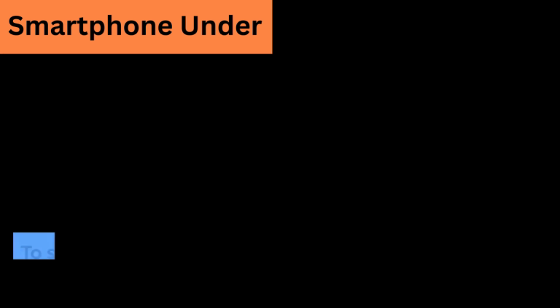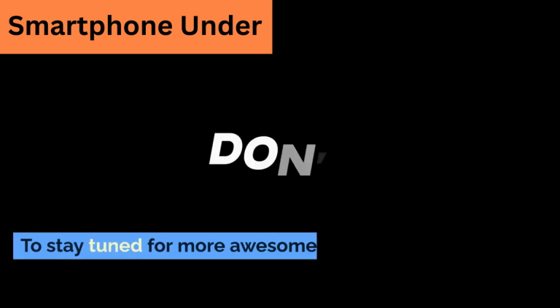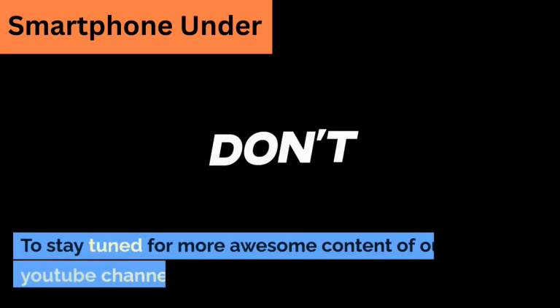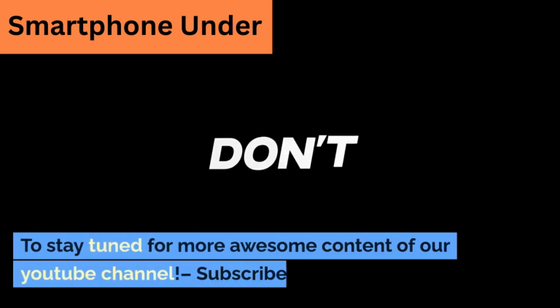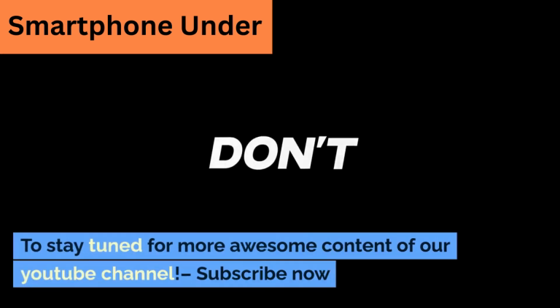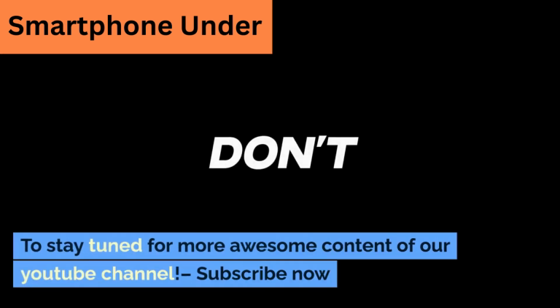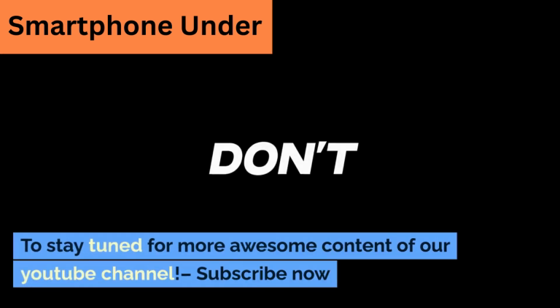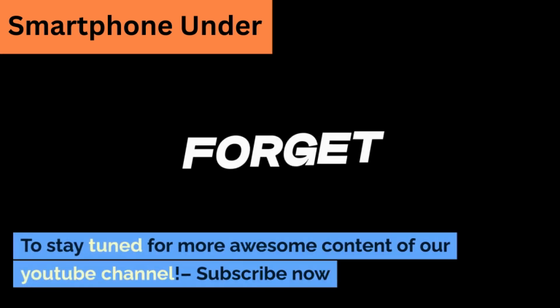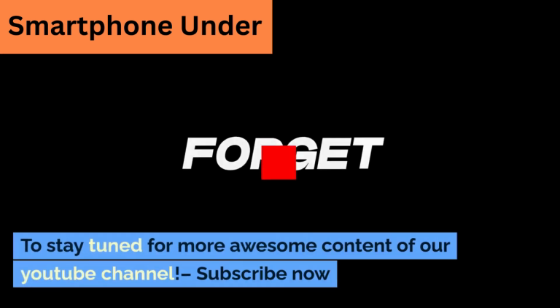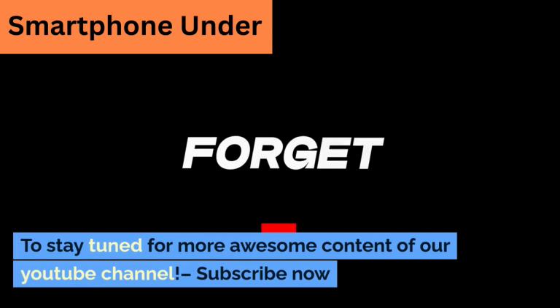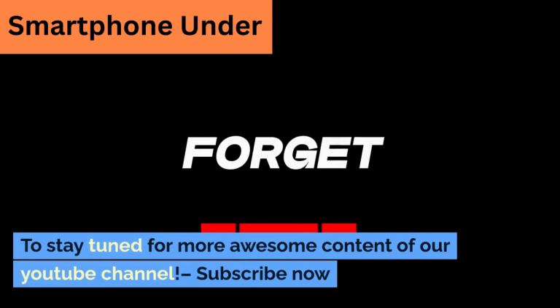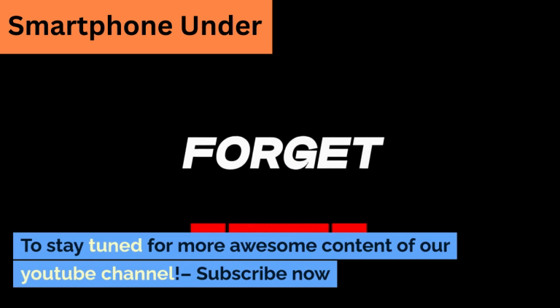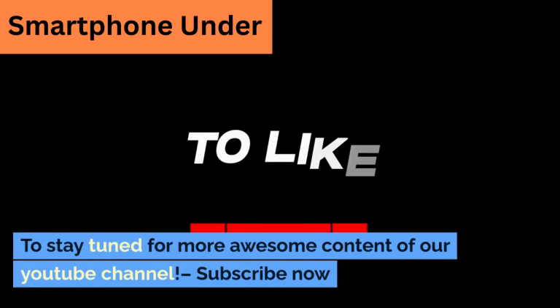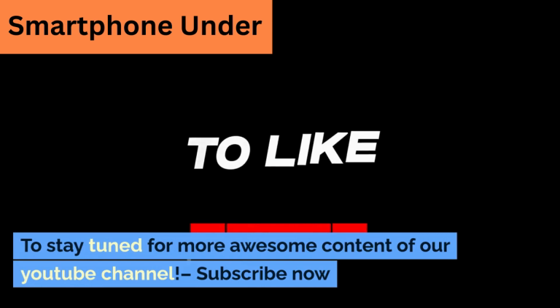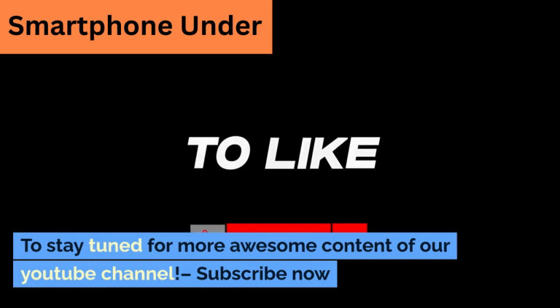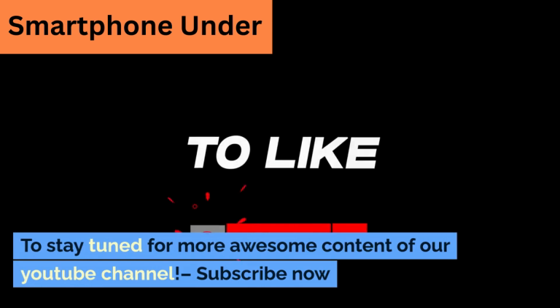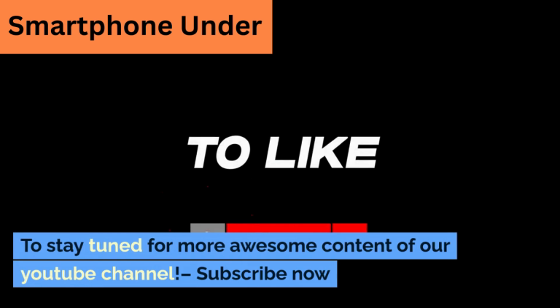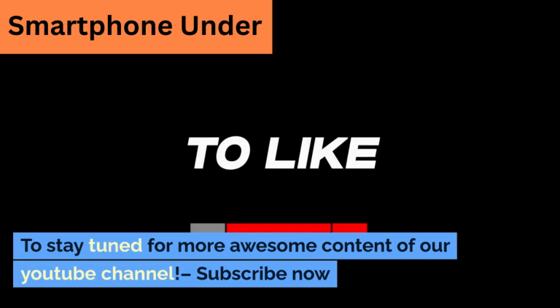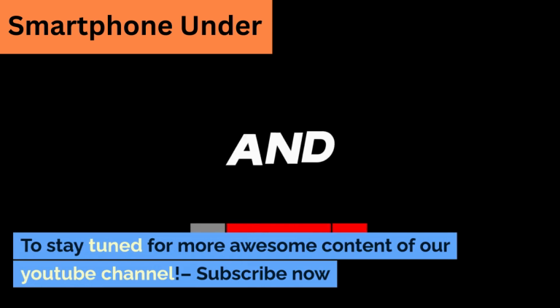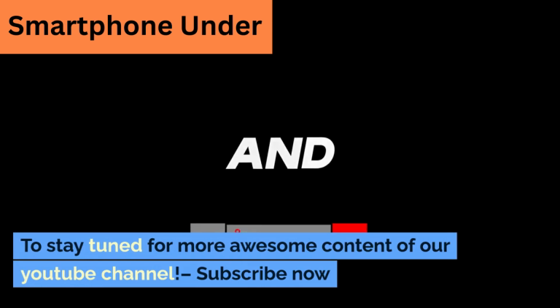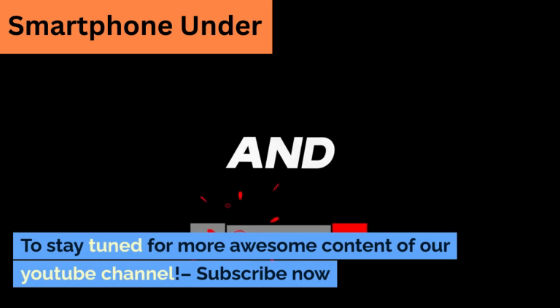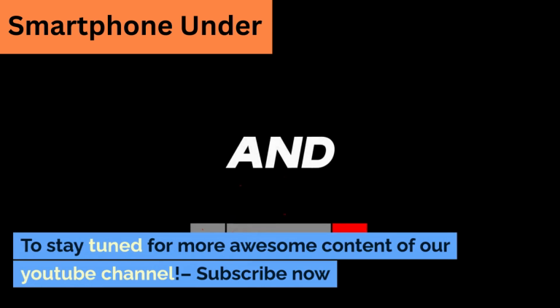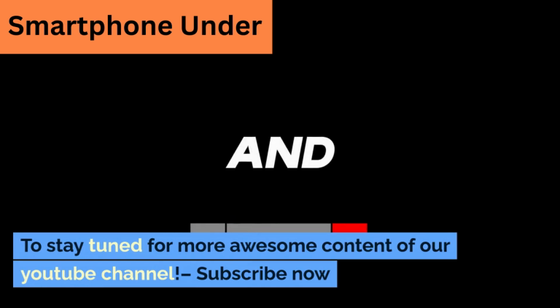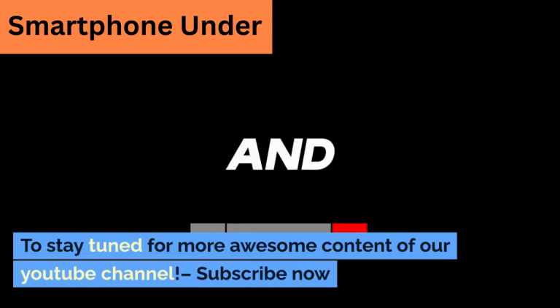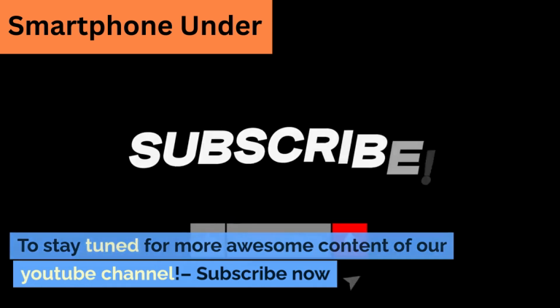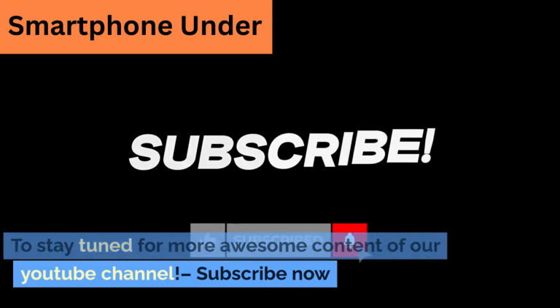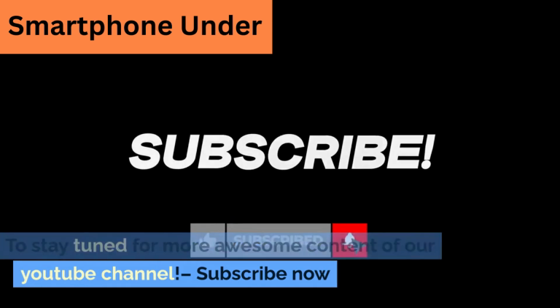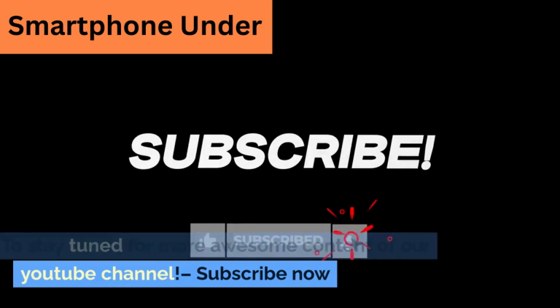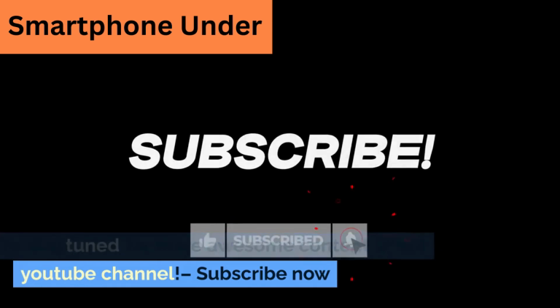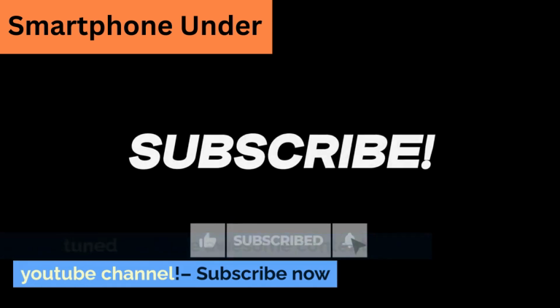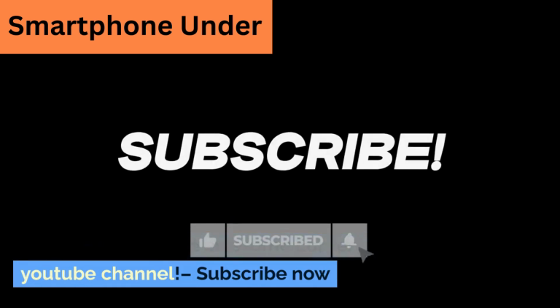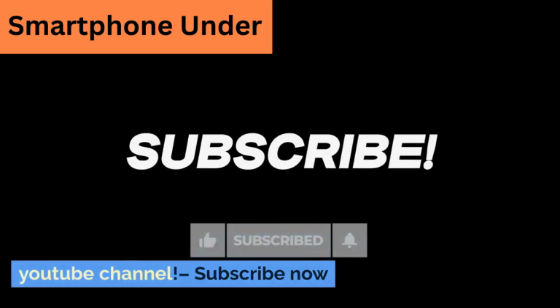To stay tuned for more awesome content on our YouTube channel, subscribe now.